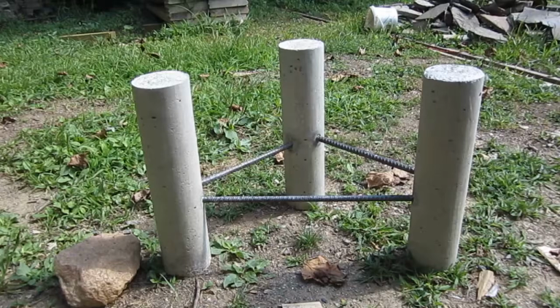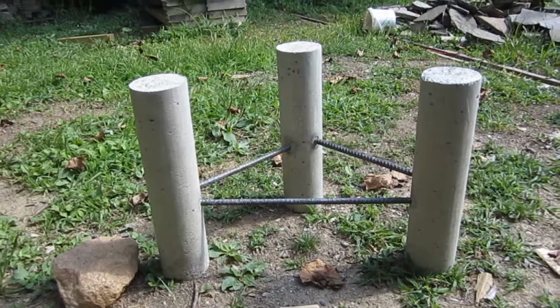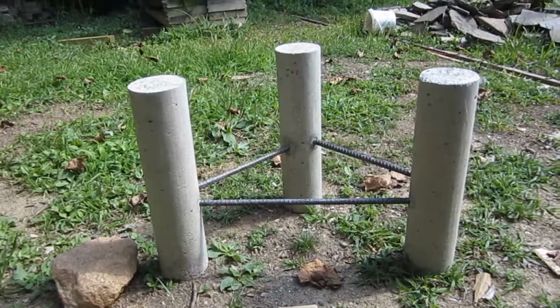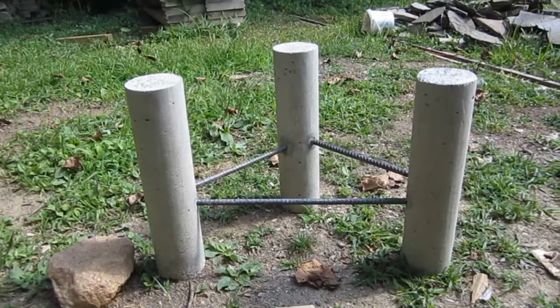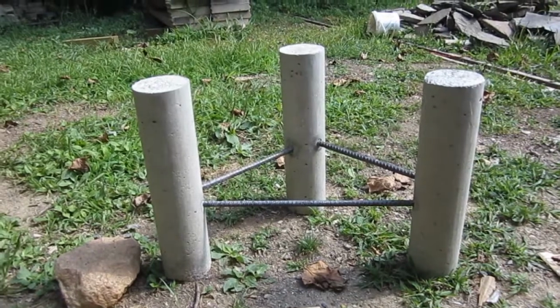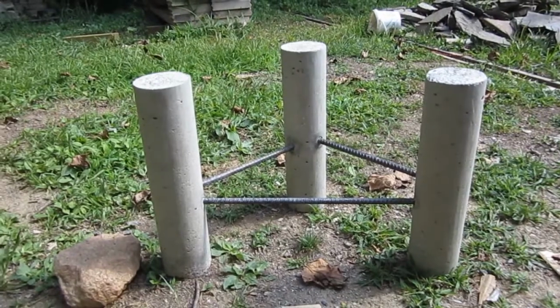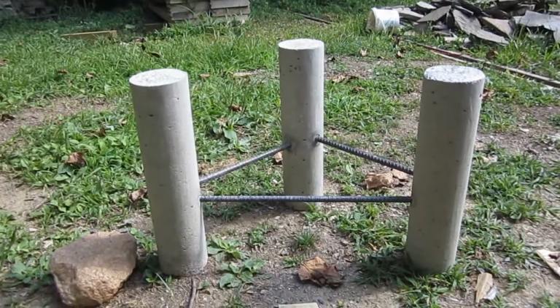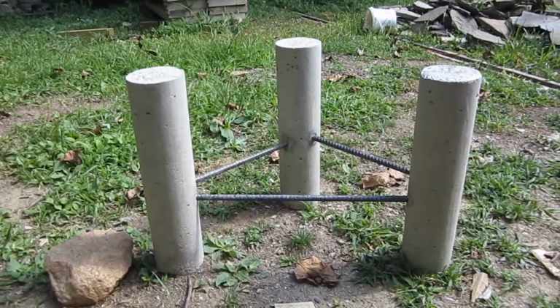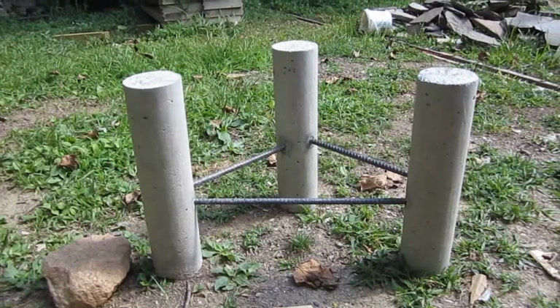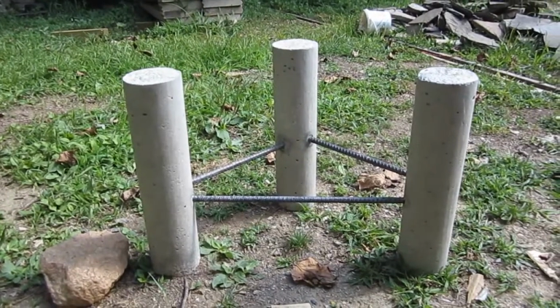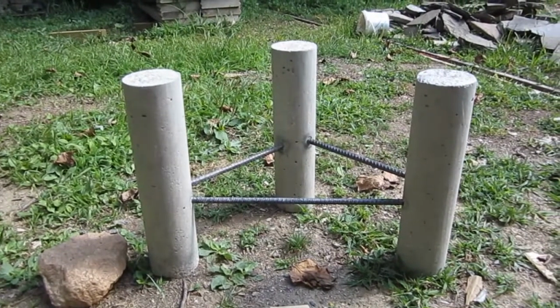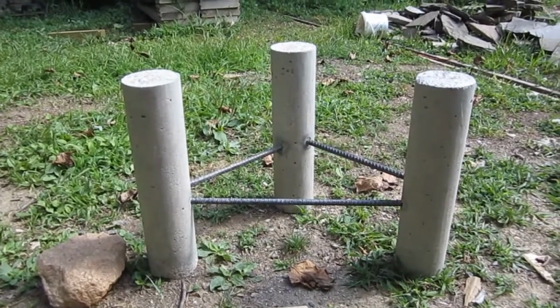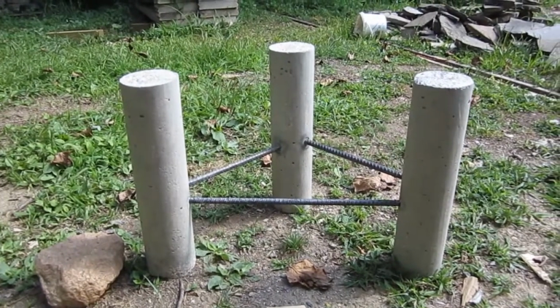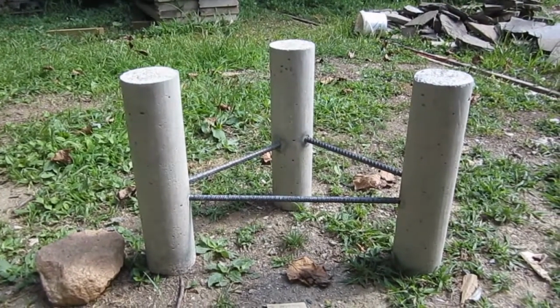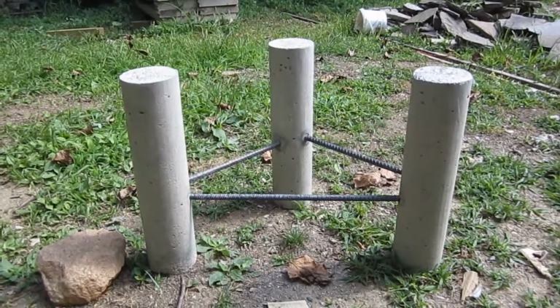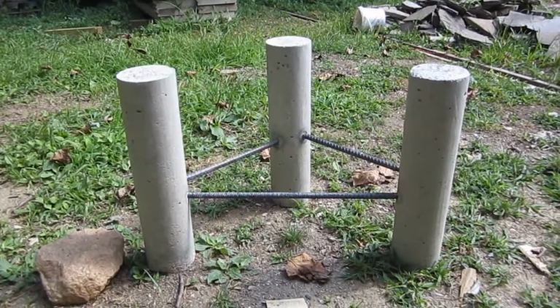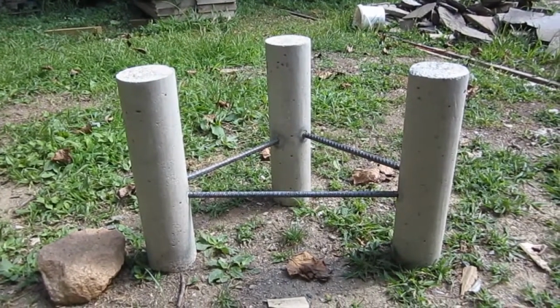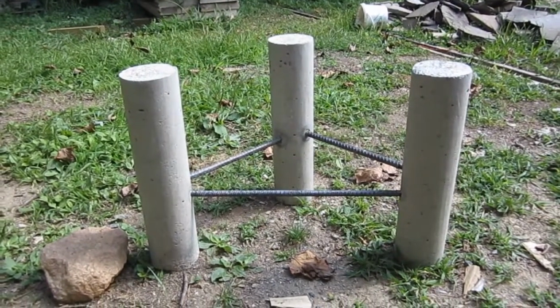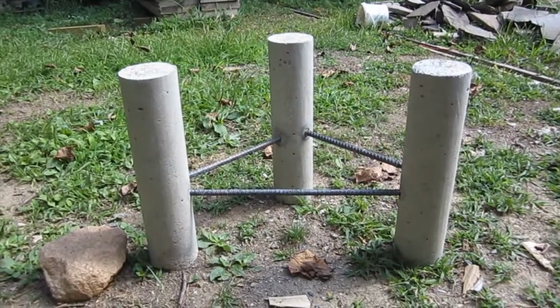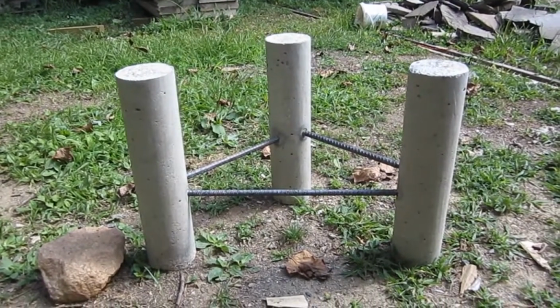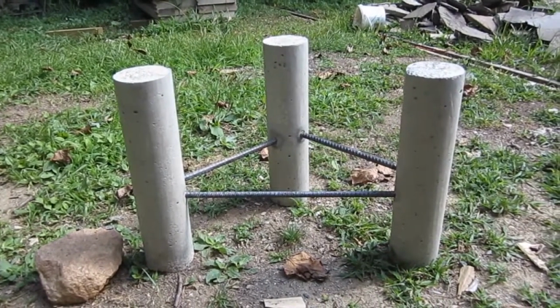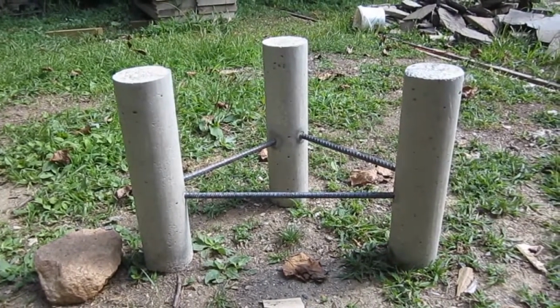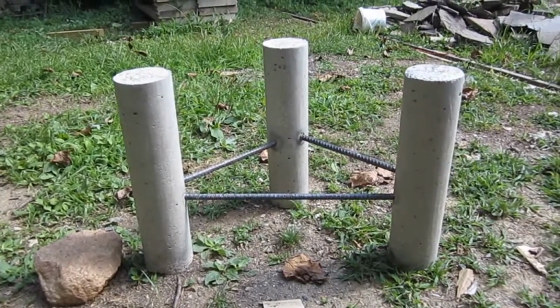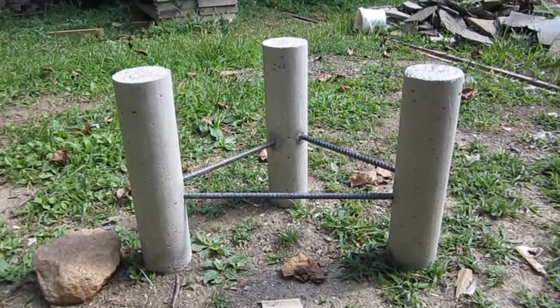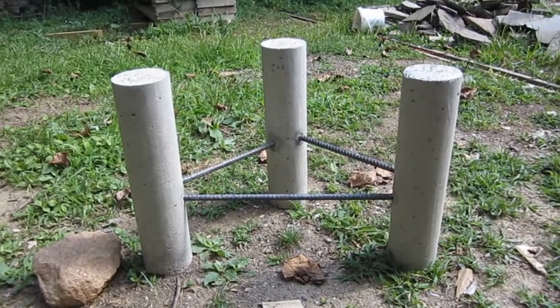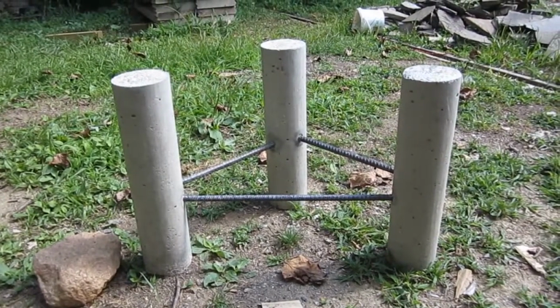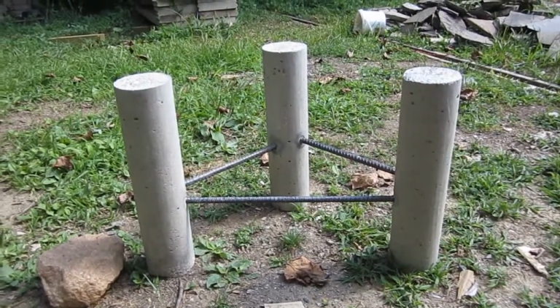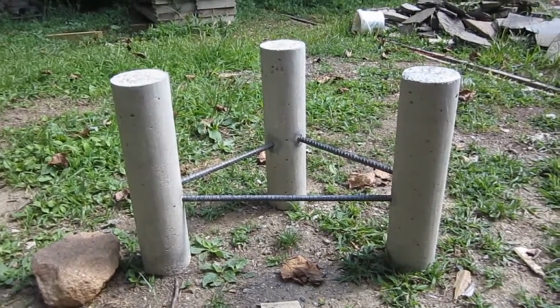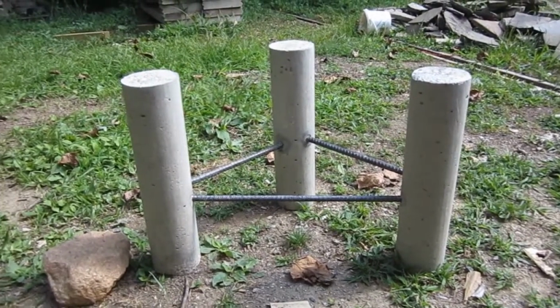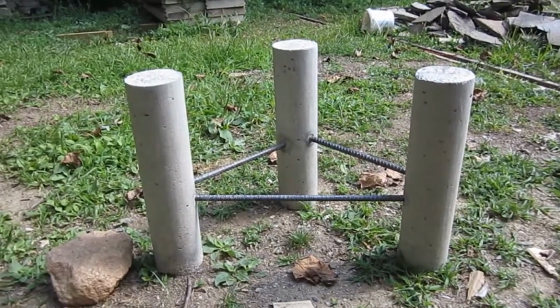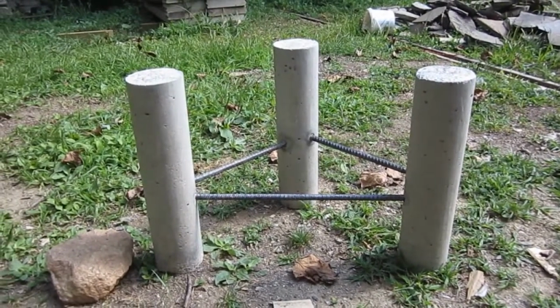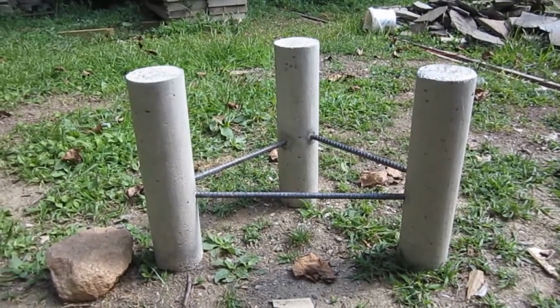There's no point in letting a good coffee table base go to waste, so we're going to build a top for this thing.